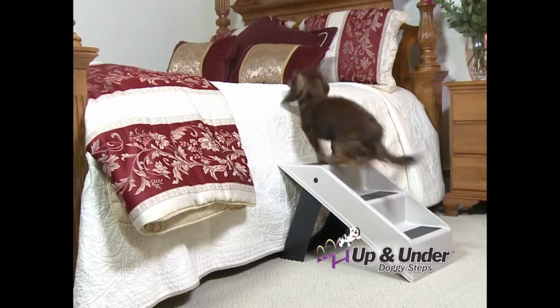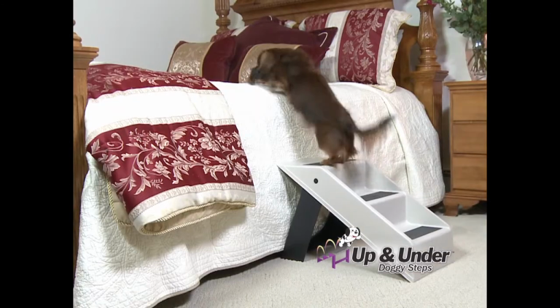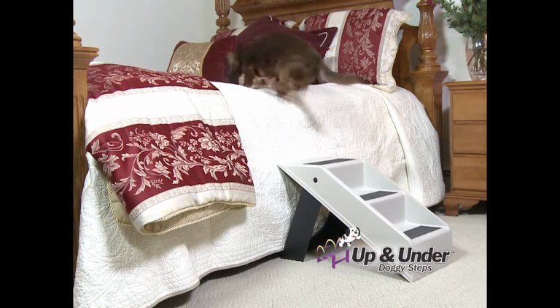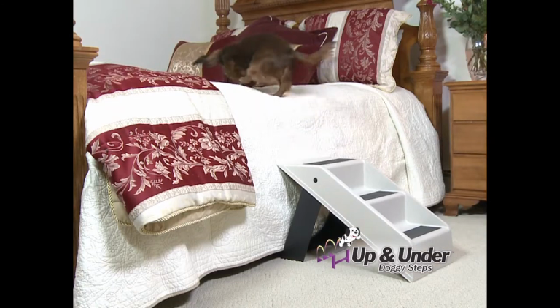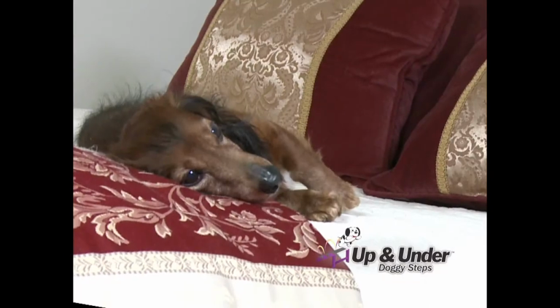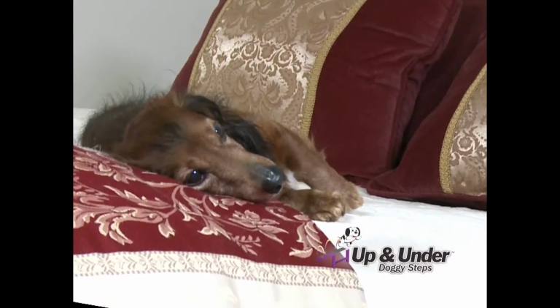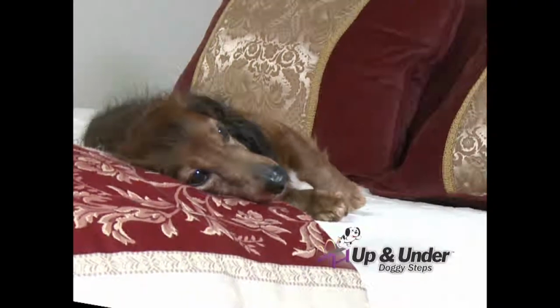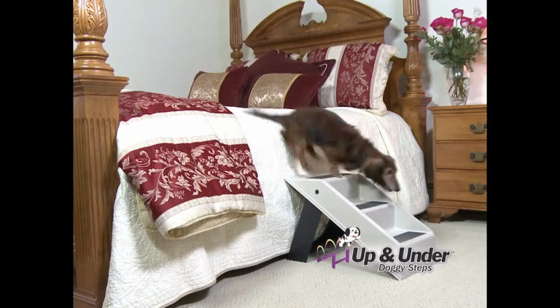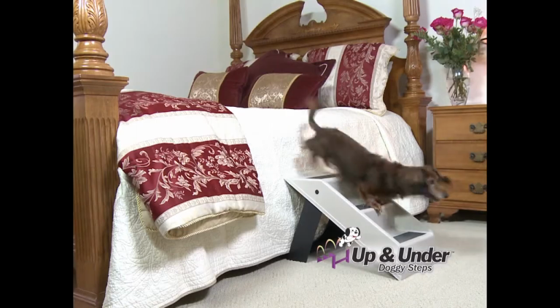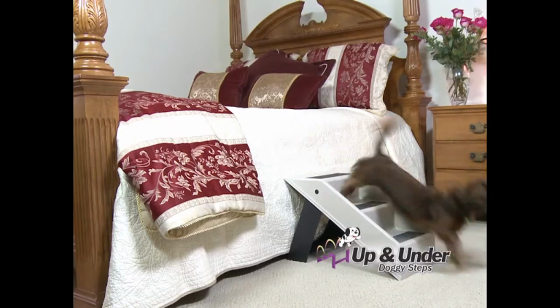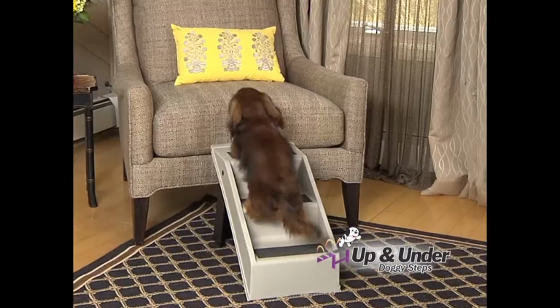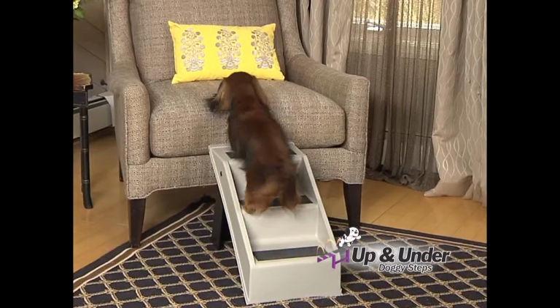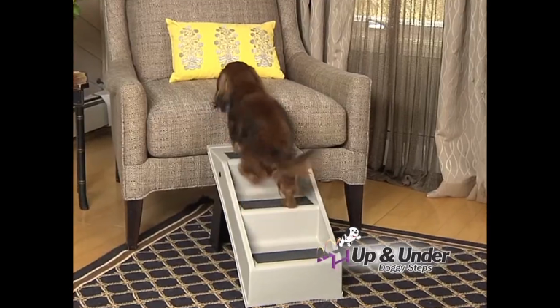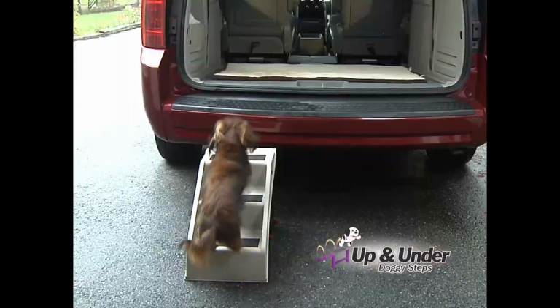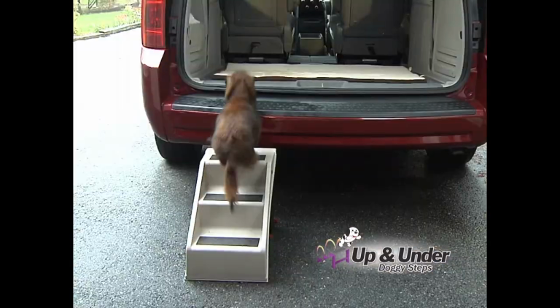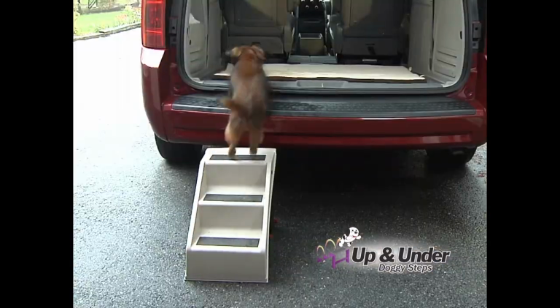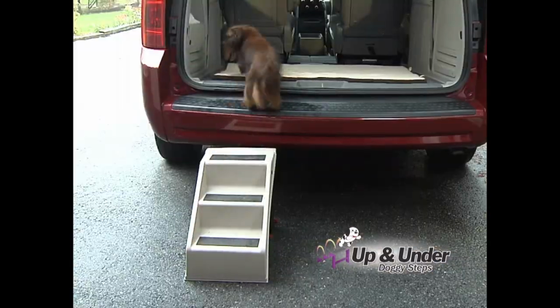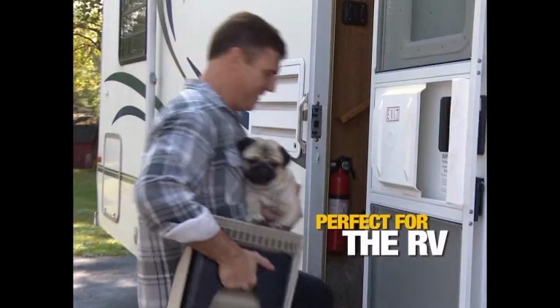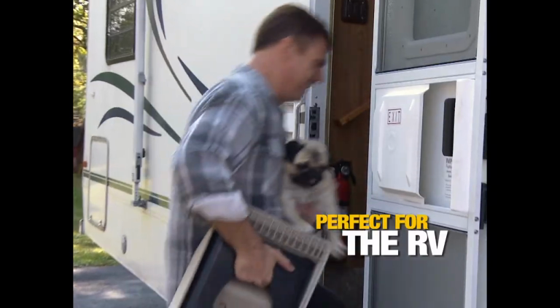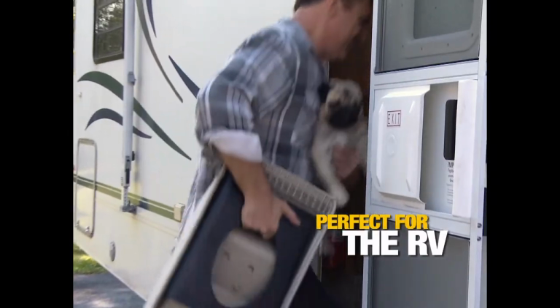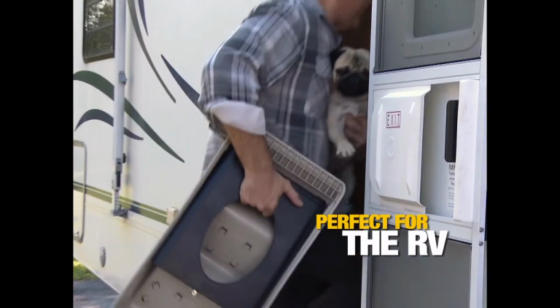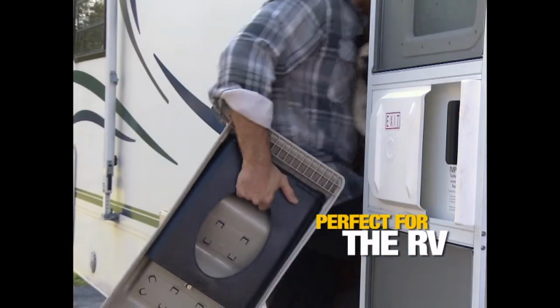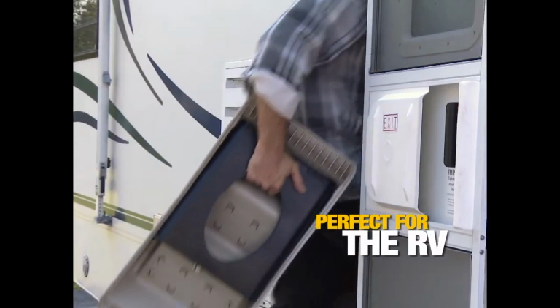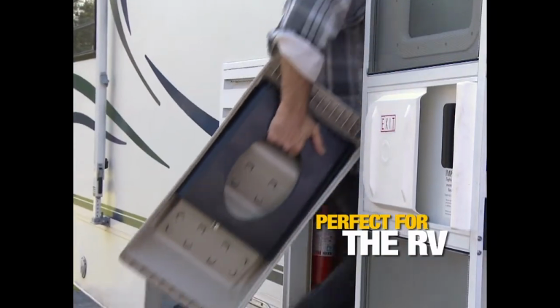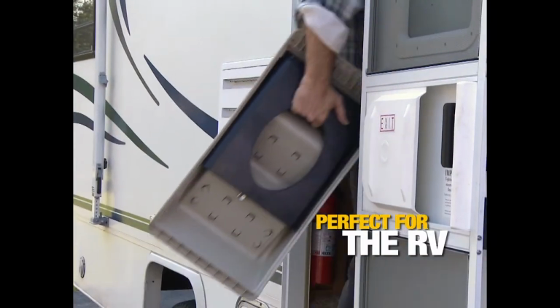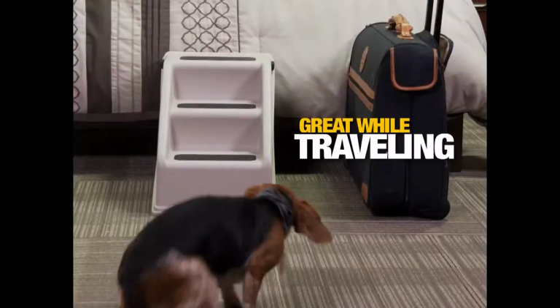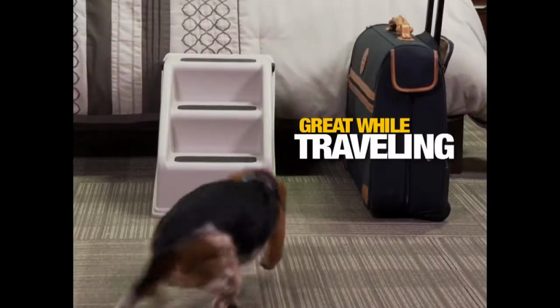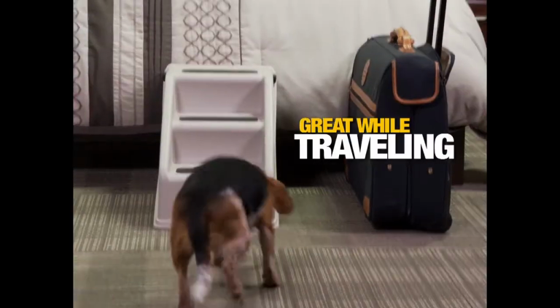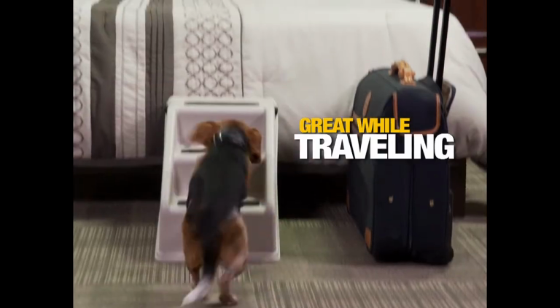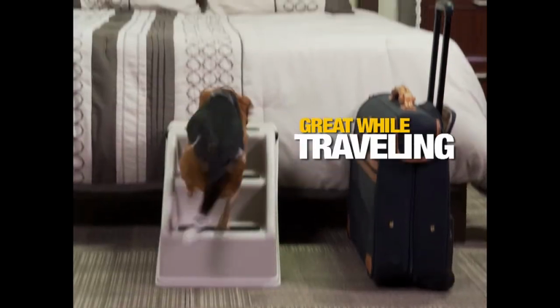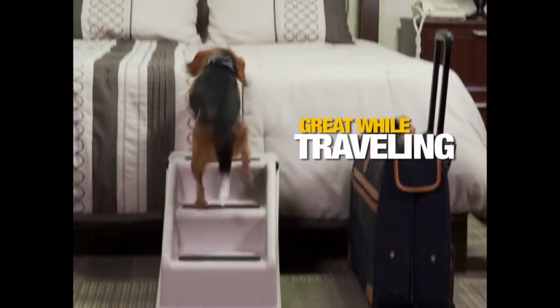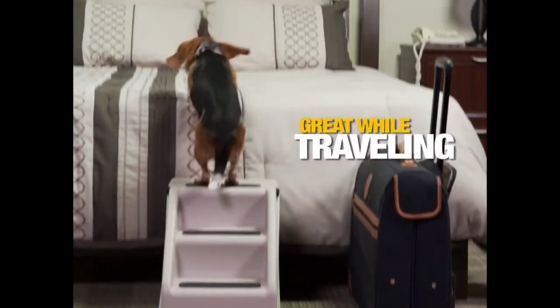Up and Under travels with you — from the bed to the chair to the car. Take them anywhere: in the RV, on vacation, in a hotel.